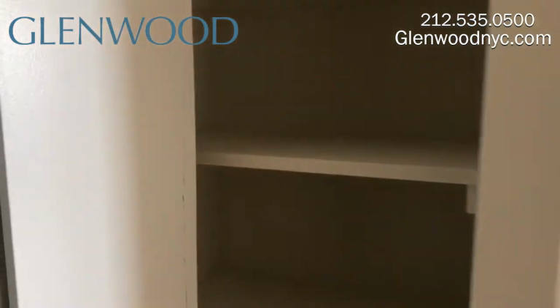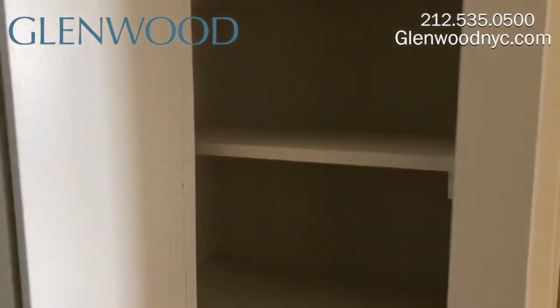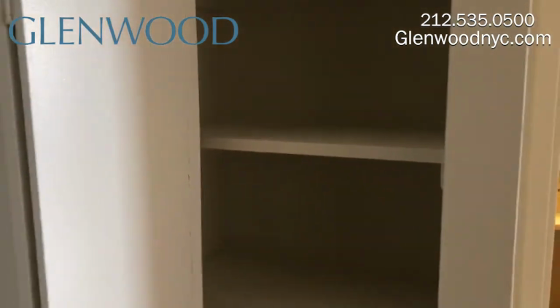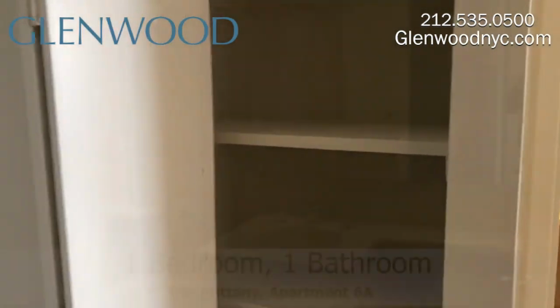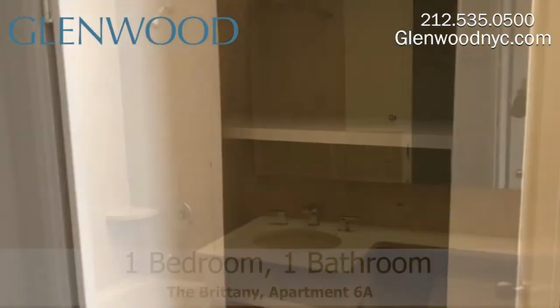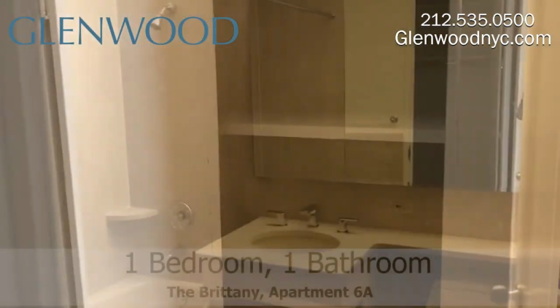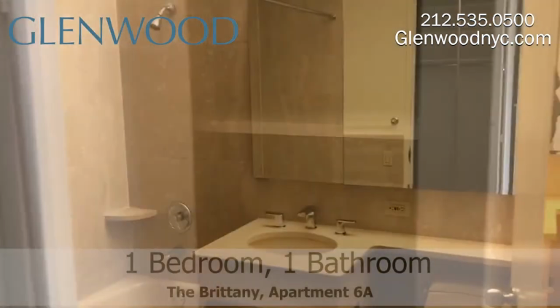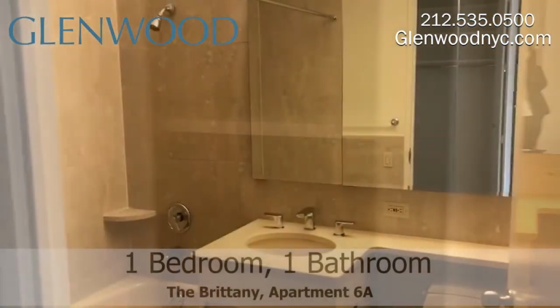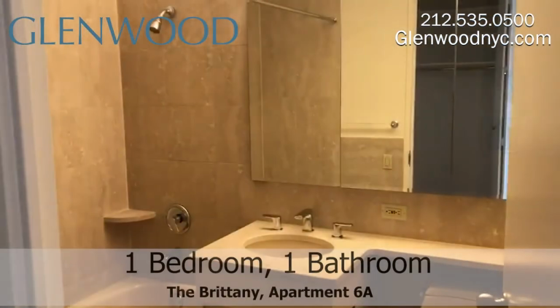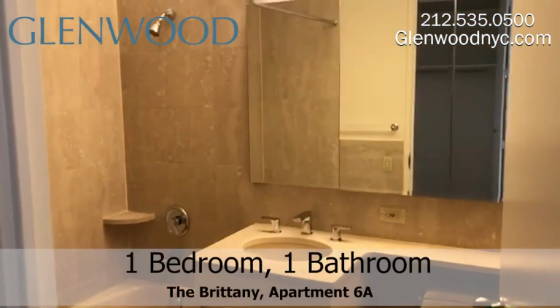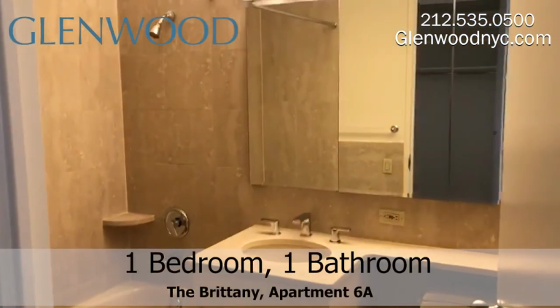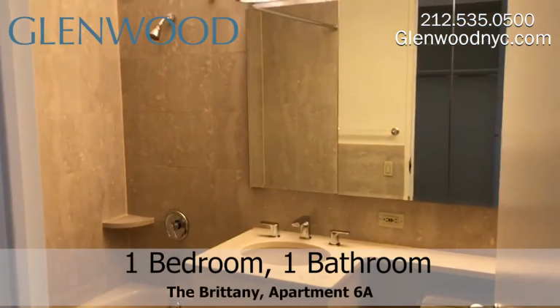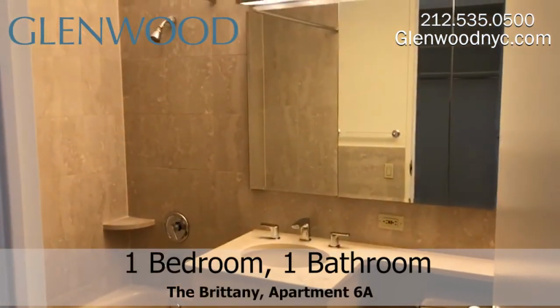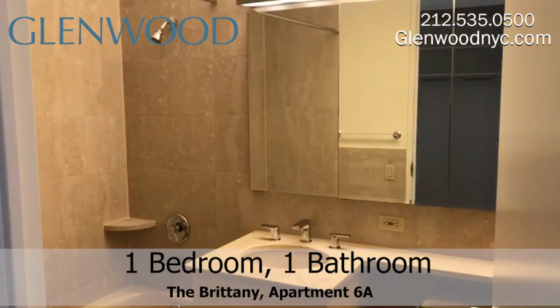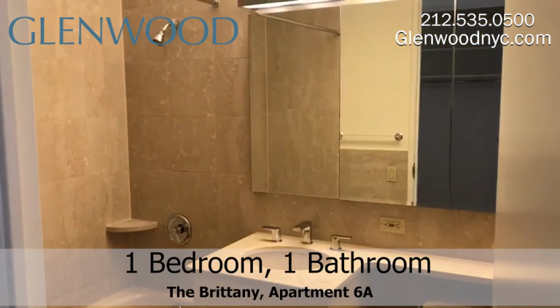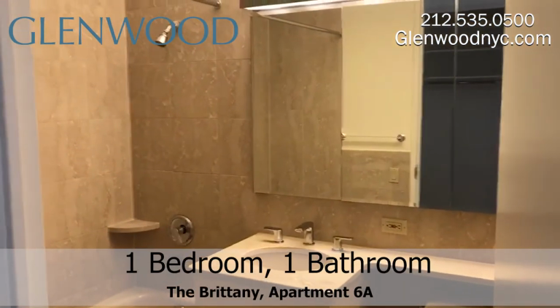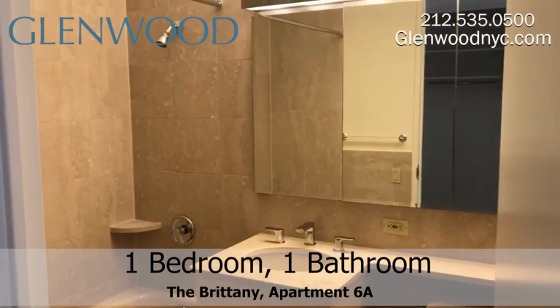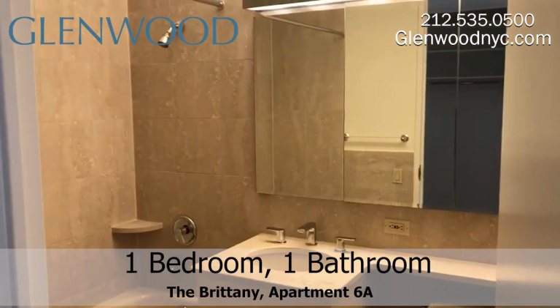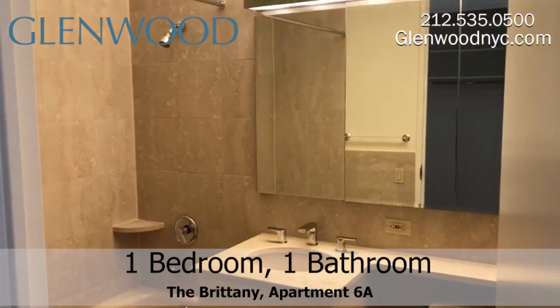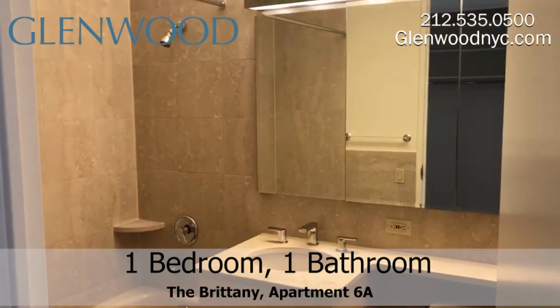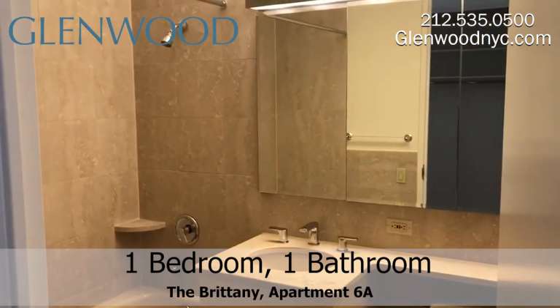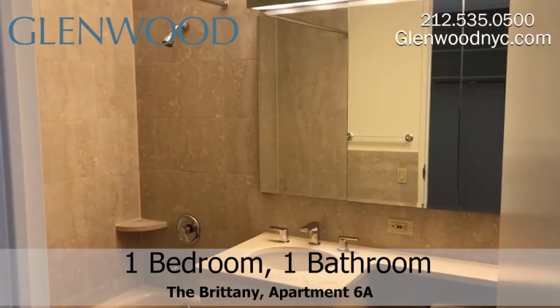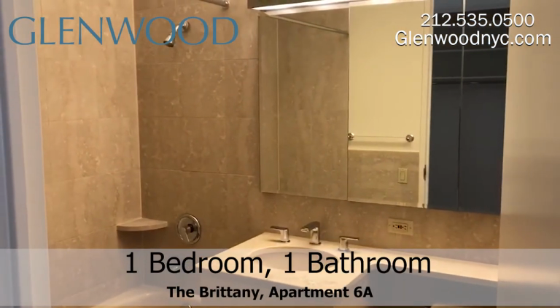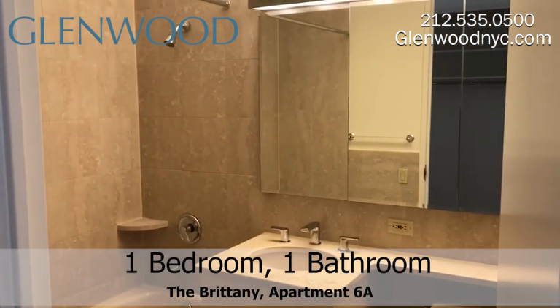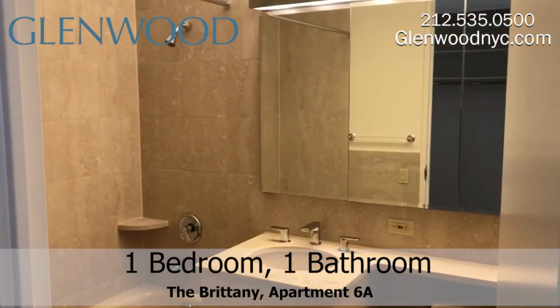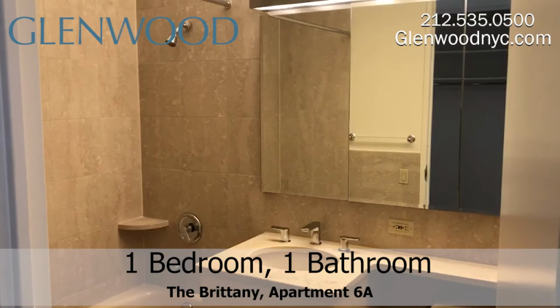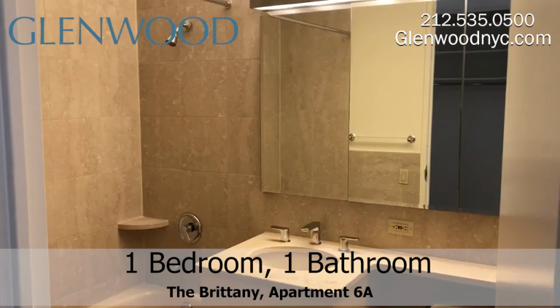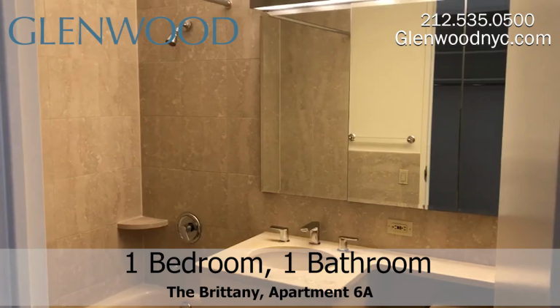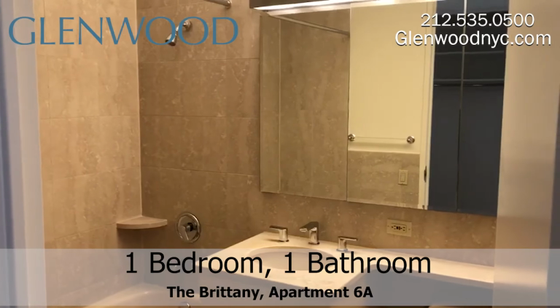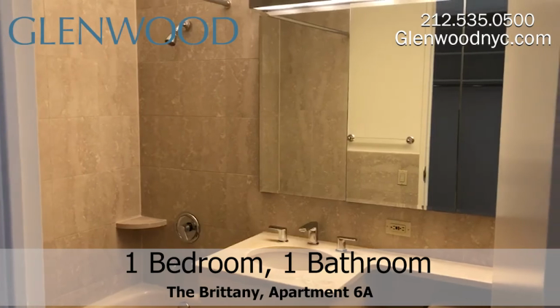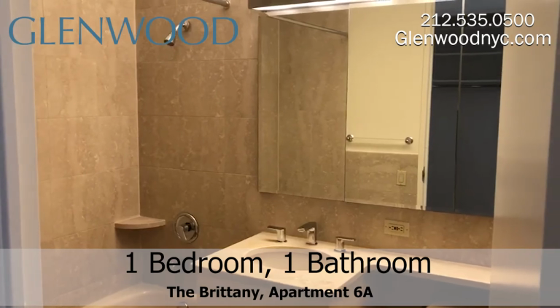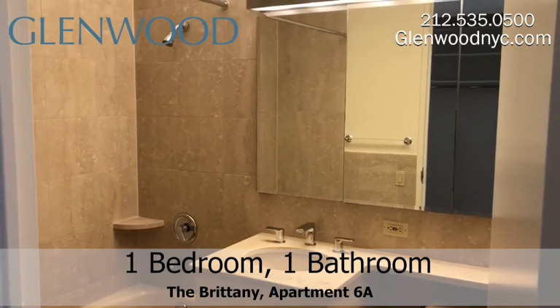This apartment also features a full-size marble bathroom with plenty of storage behind the mirrors.